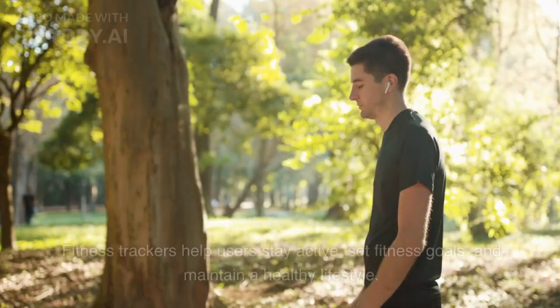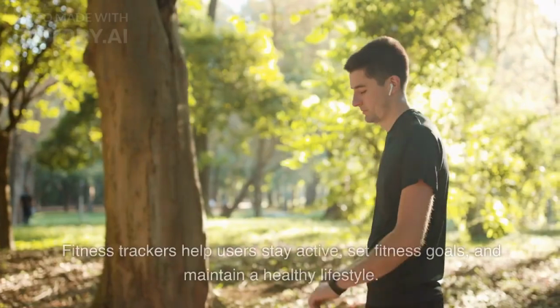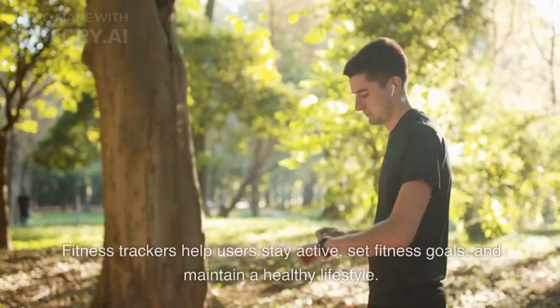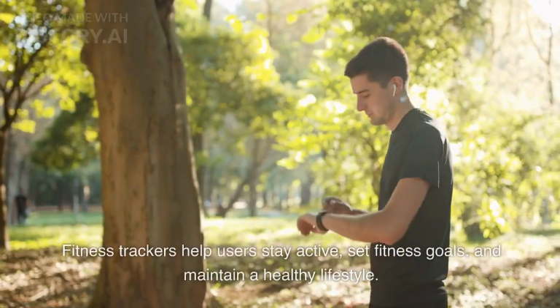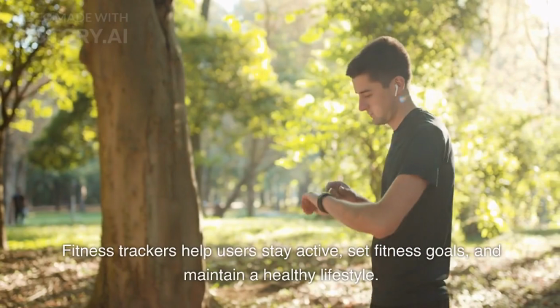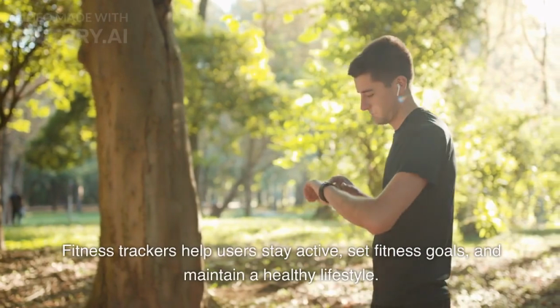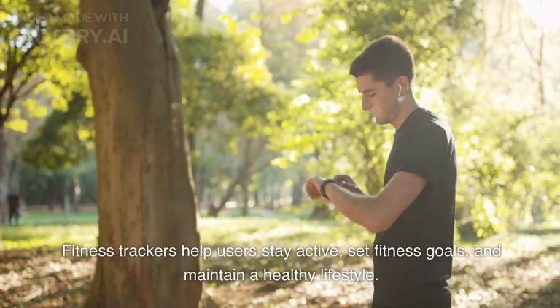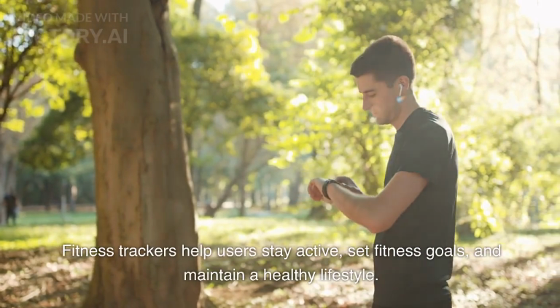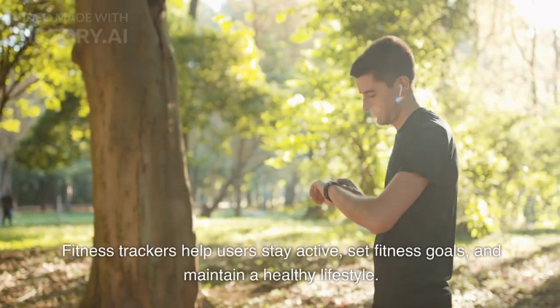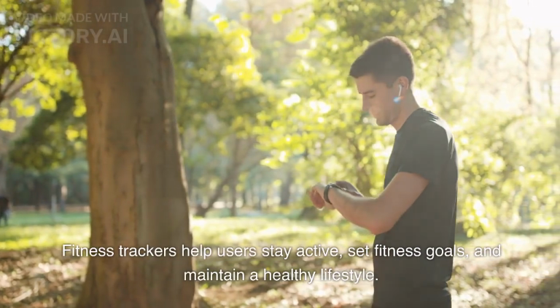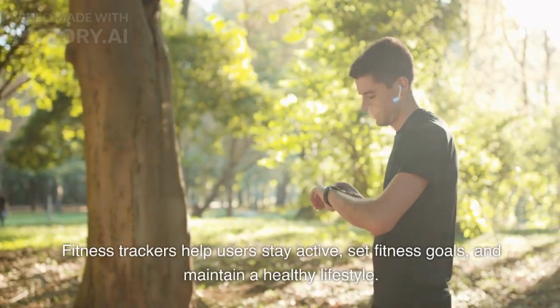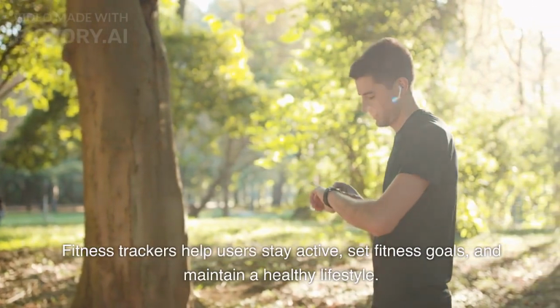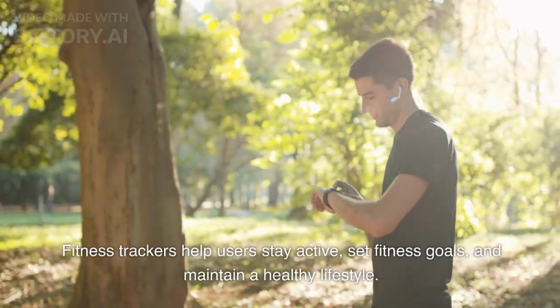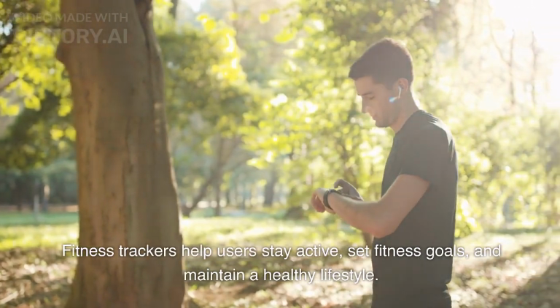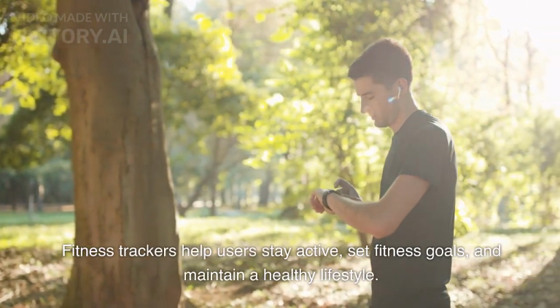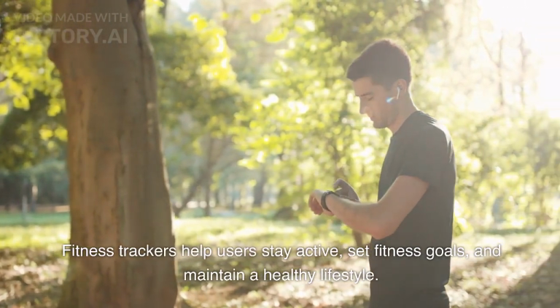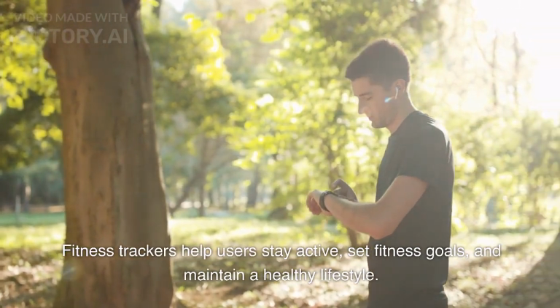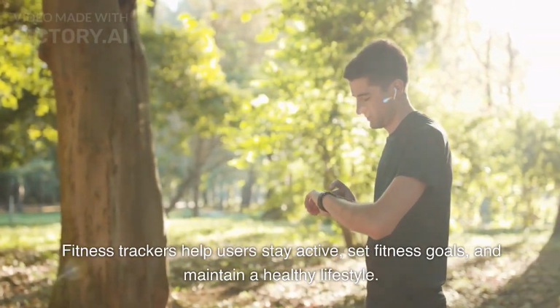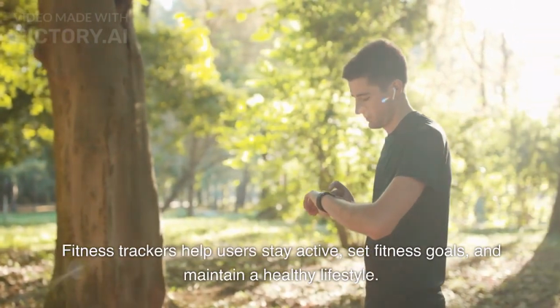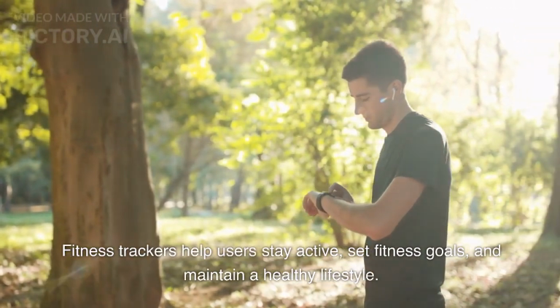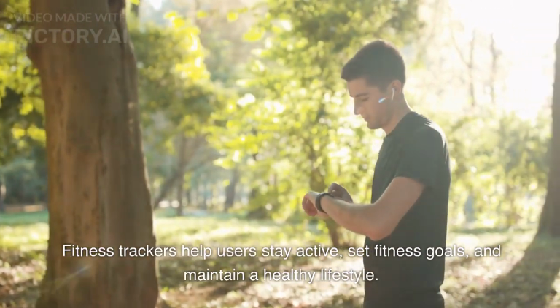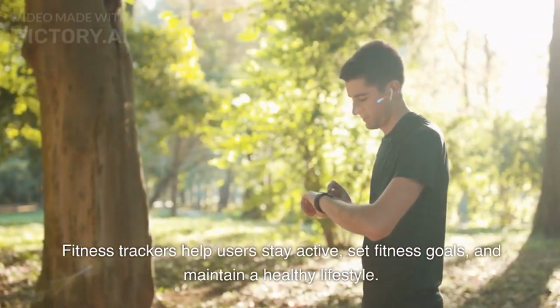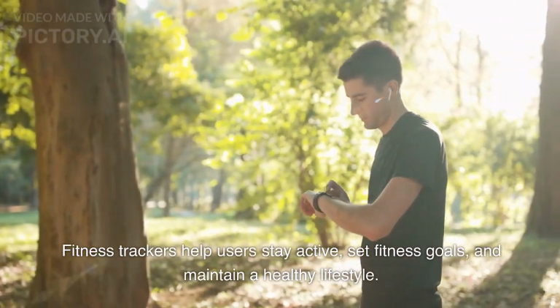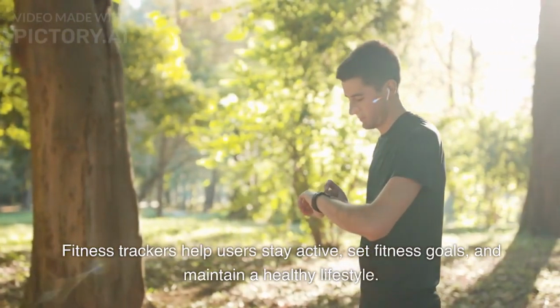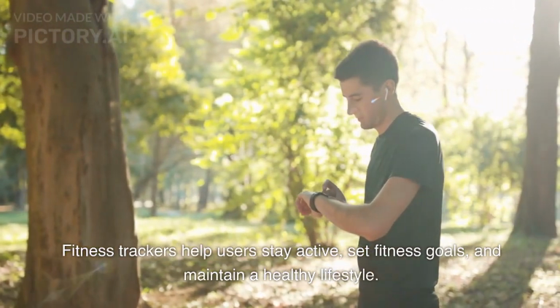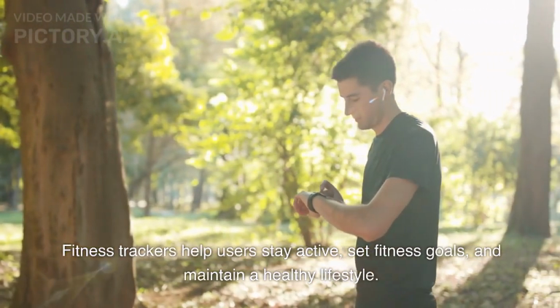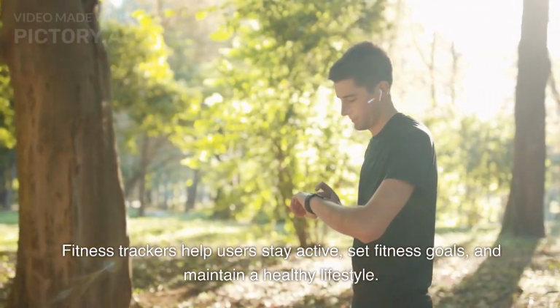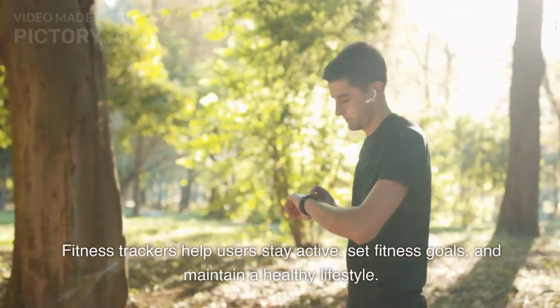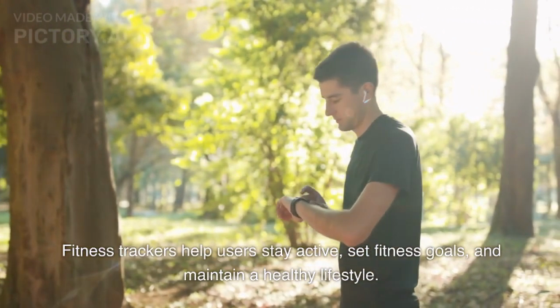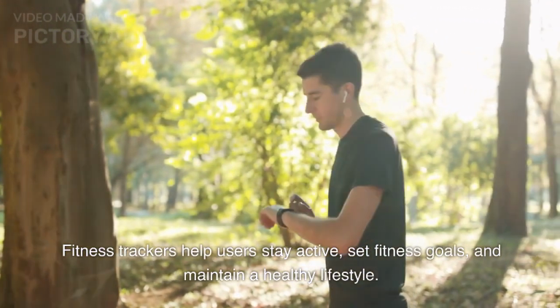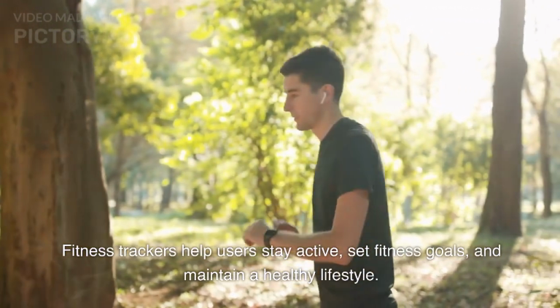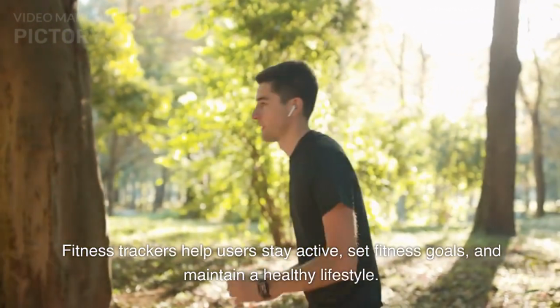Fitness Tracker. A wearable device that monitors physical activities and tracks health metrics such as heart rate, steps taken, calories burned, and sleep patterns. Fitness trackers help users stay active, set fitness goals, and maintain a healthy lifestyle.